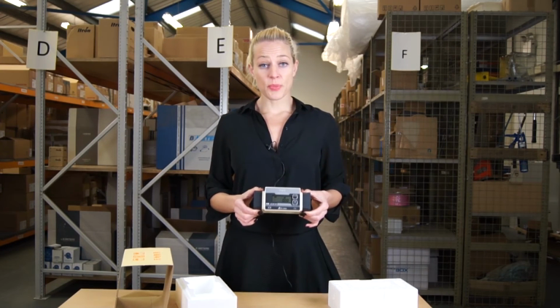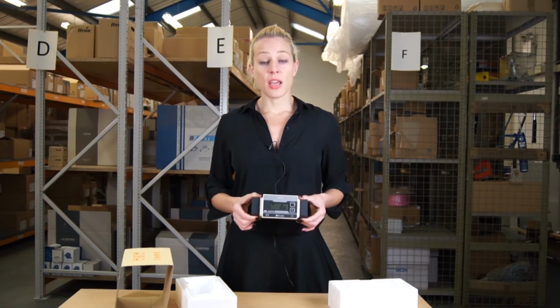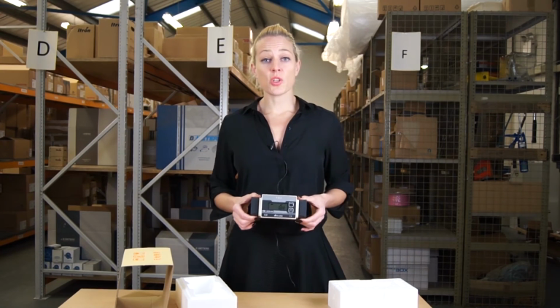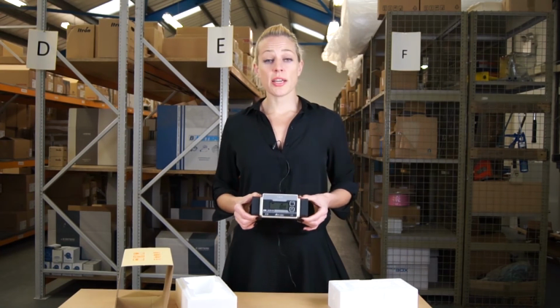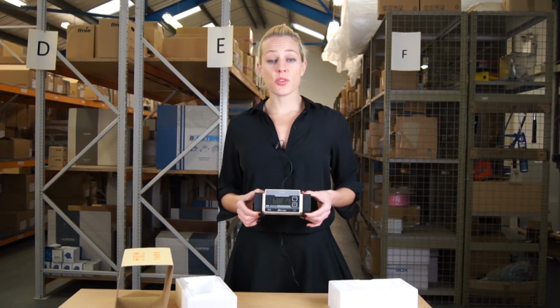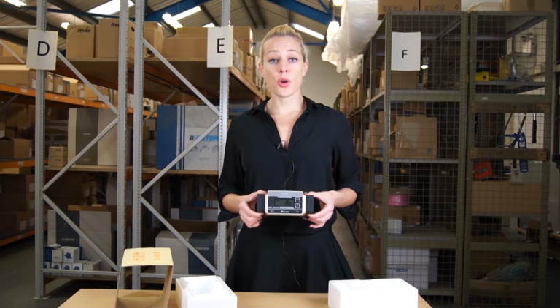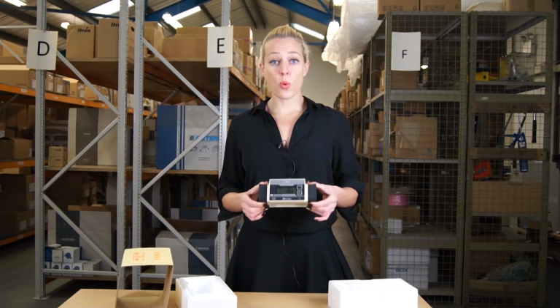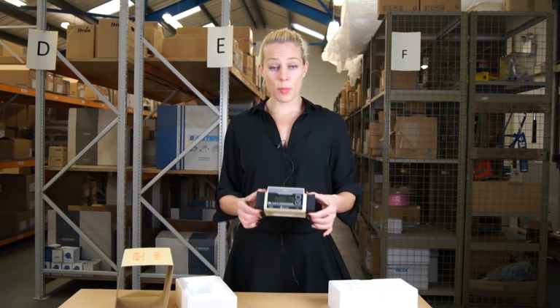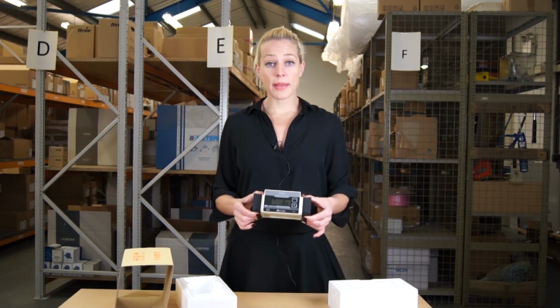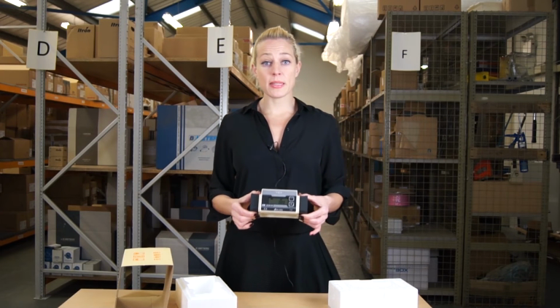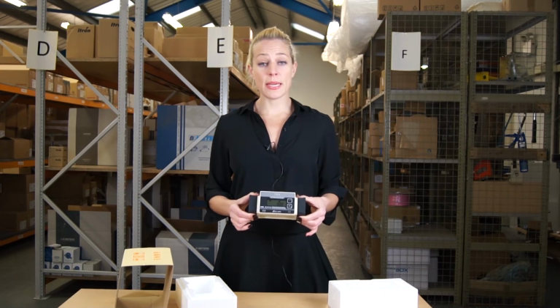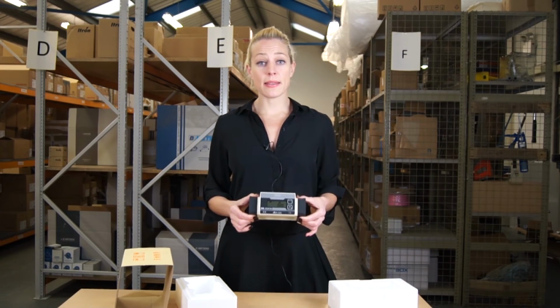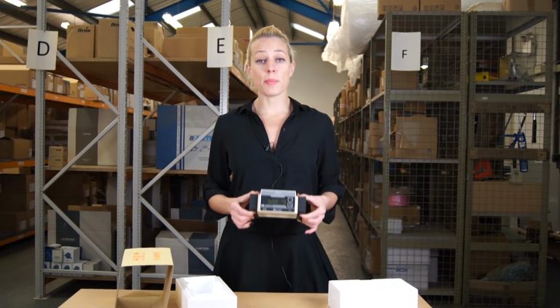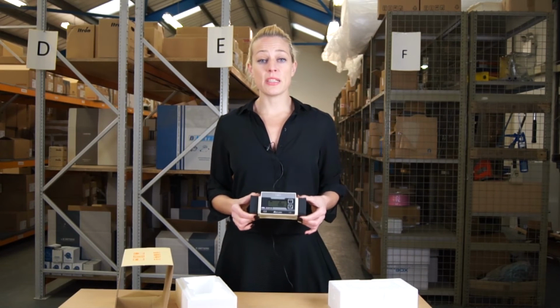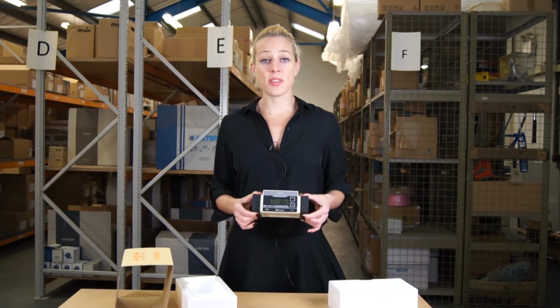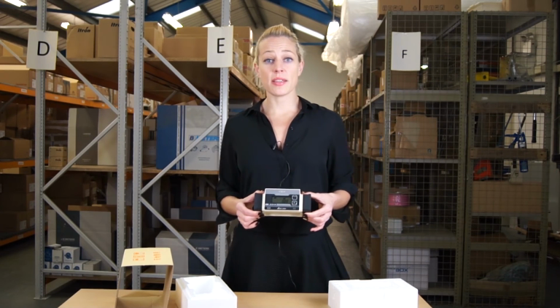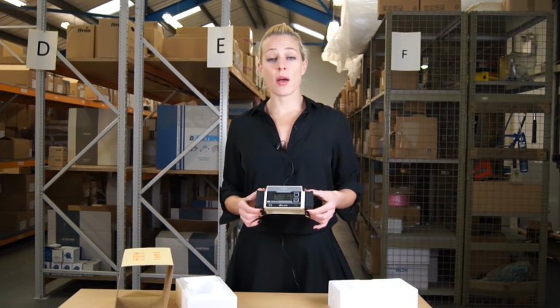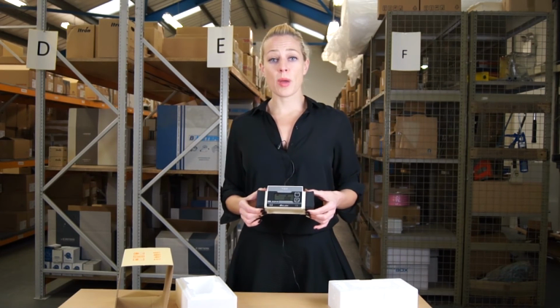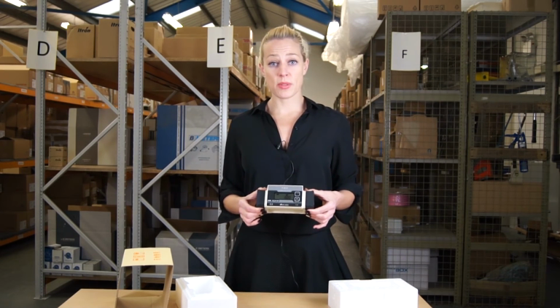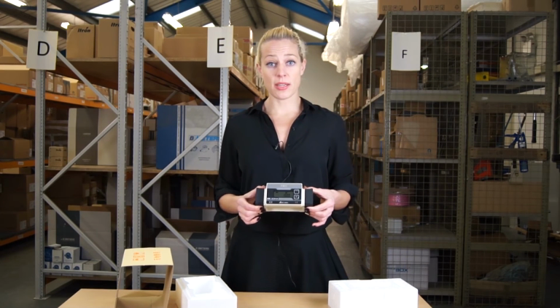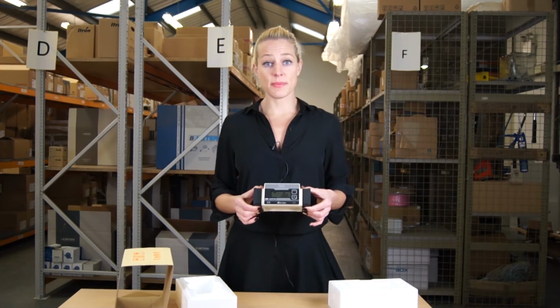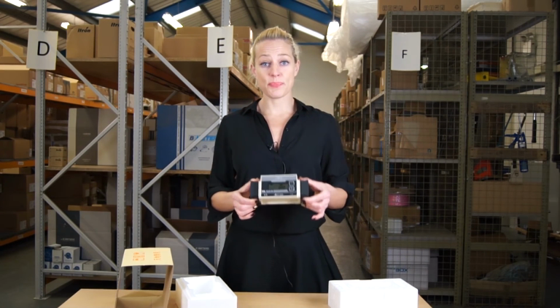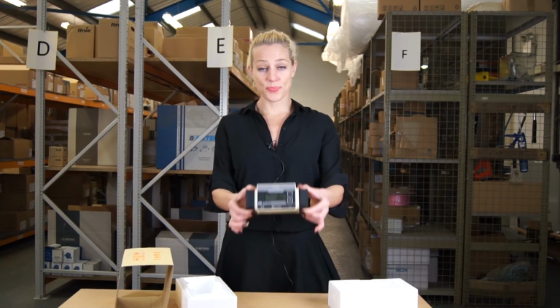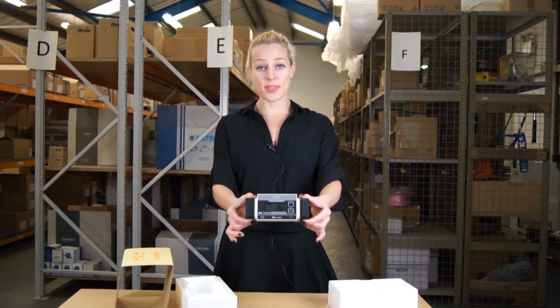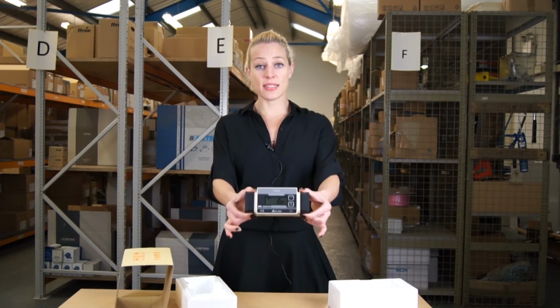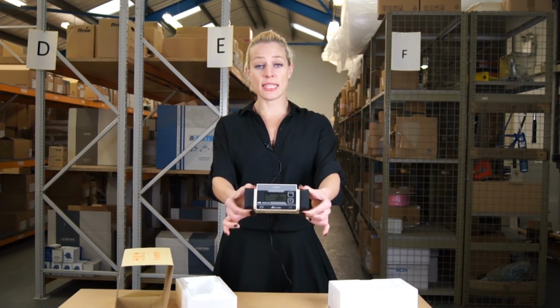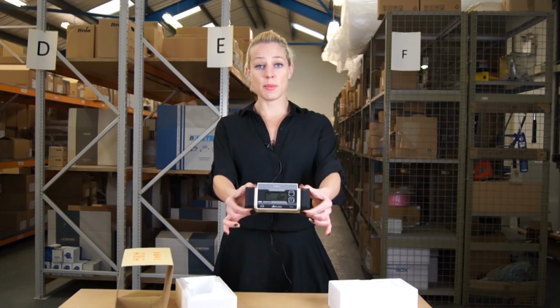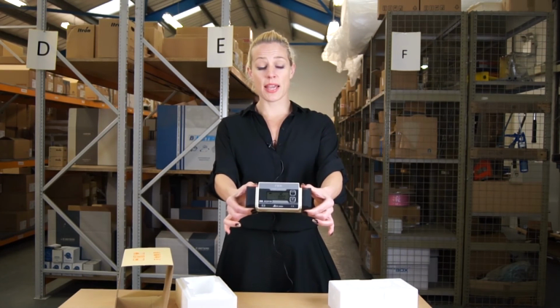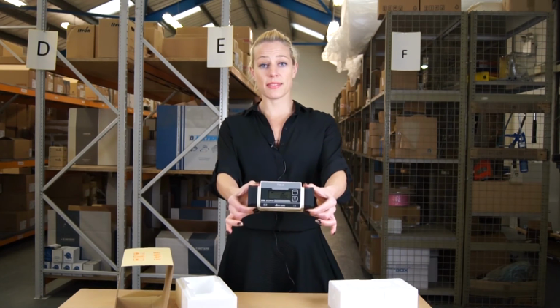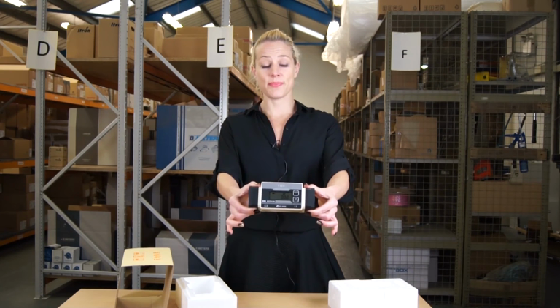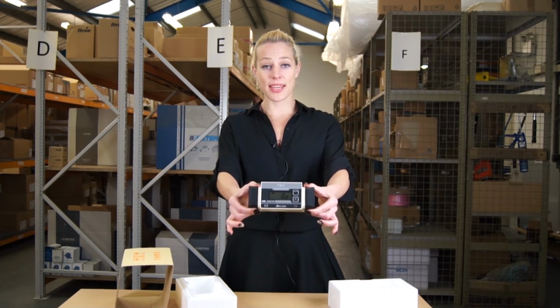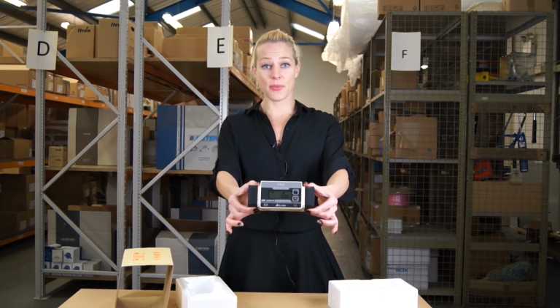If you'd like to know more about this meter, please visit our website. This is the TBX. Thank you.